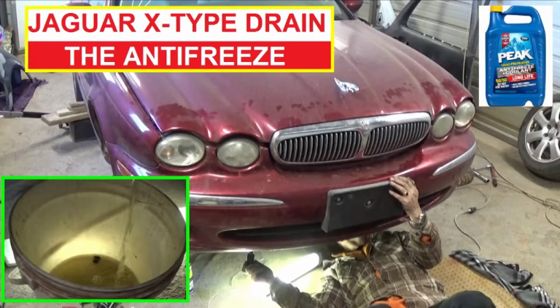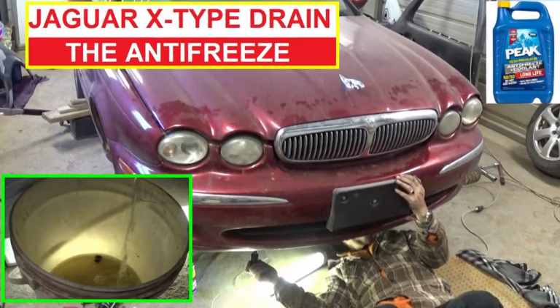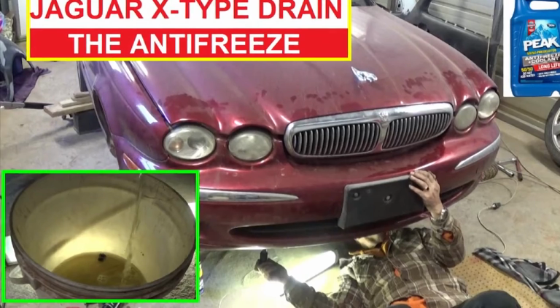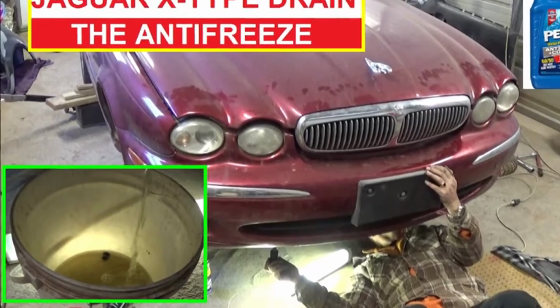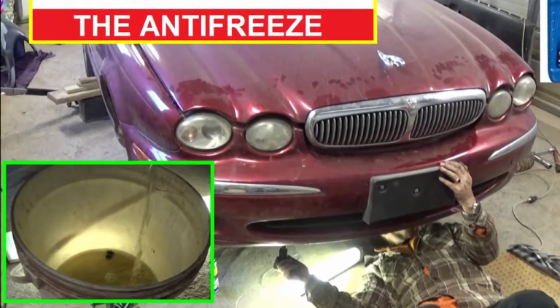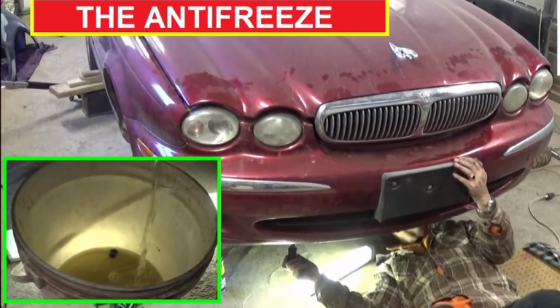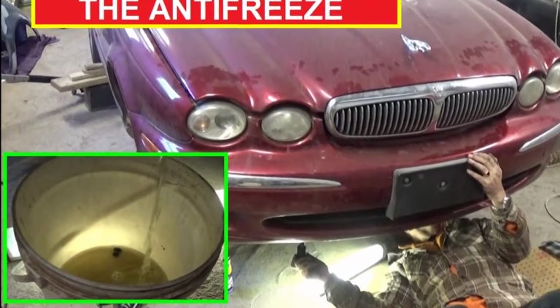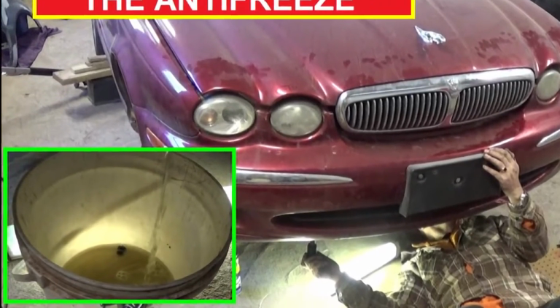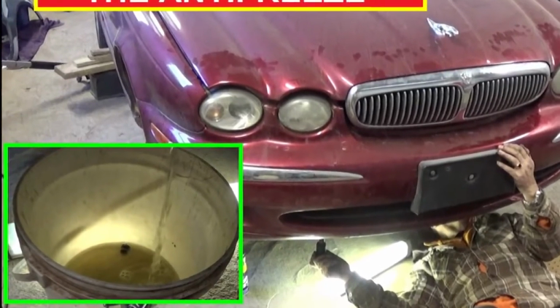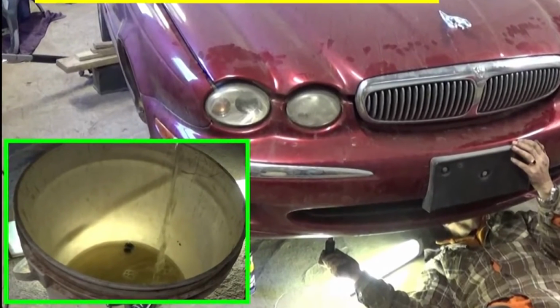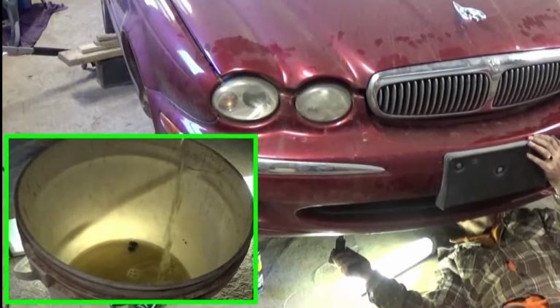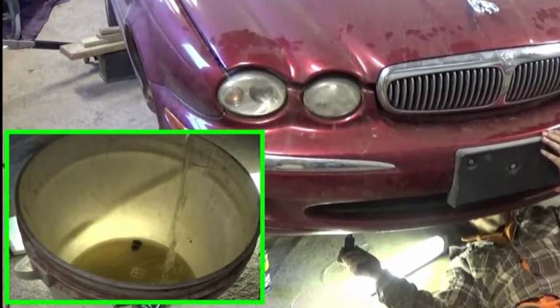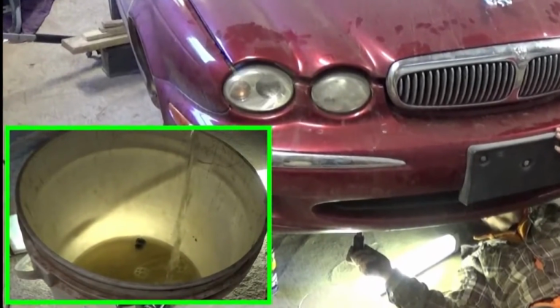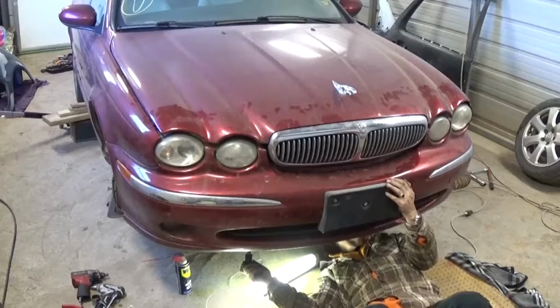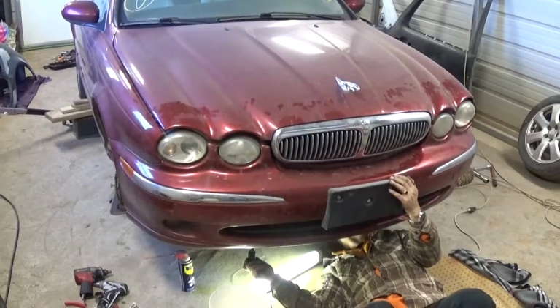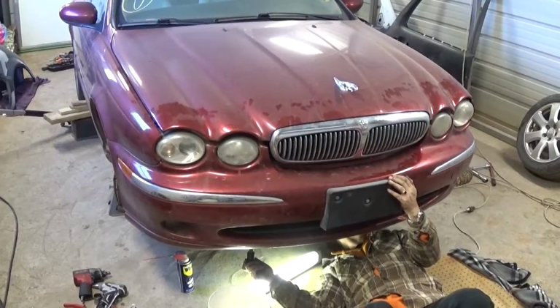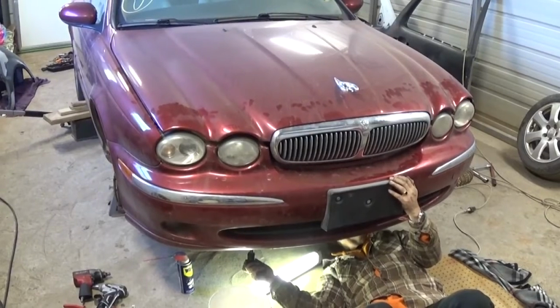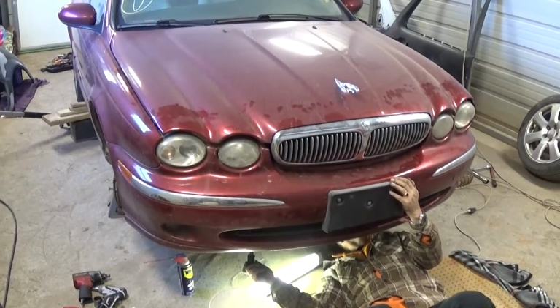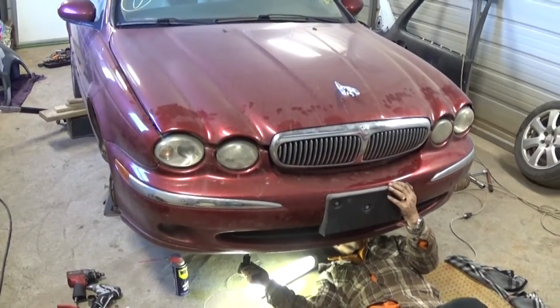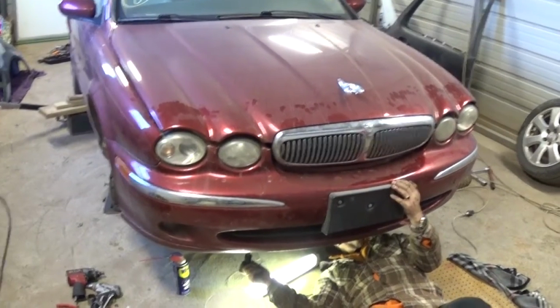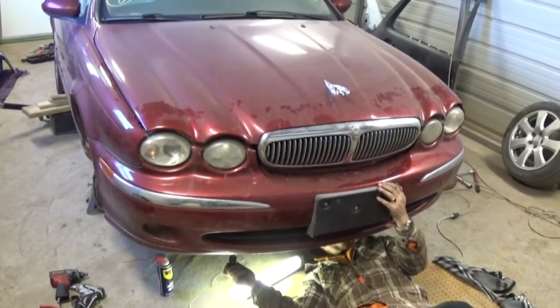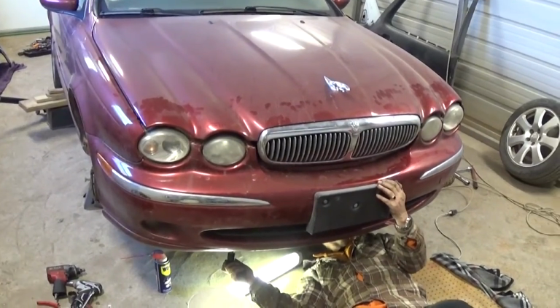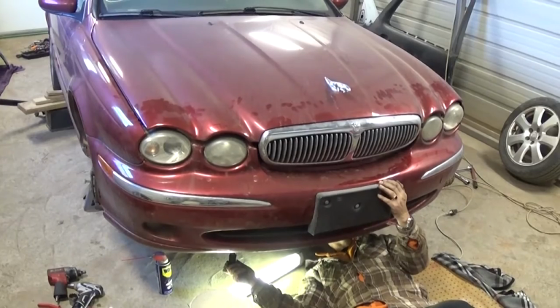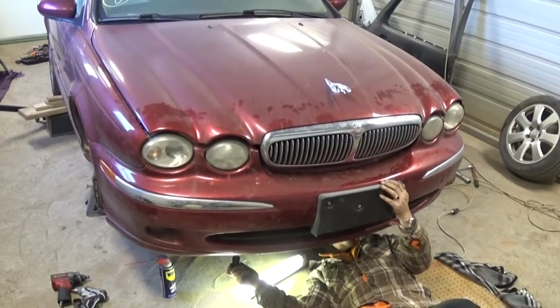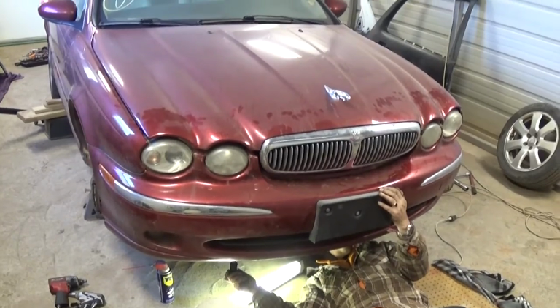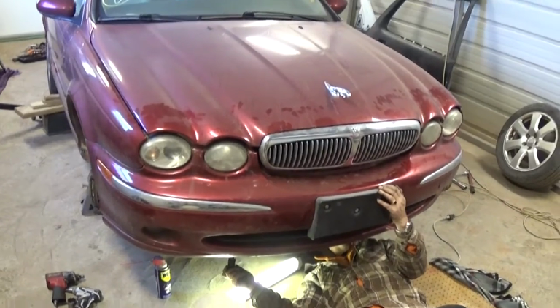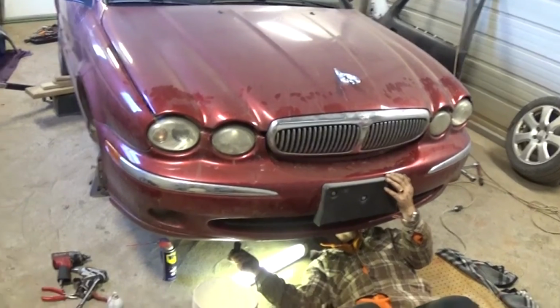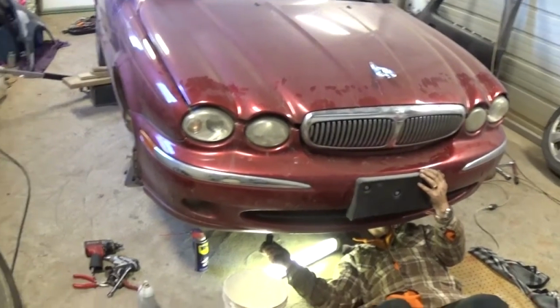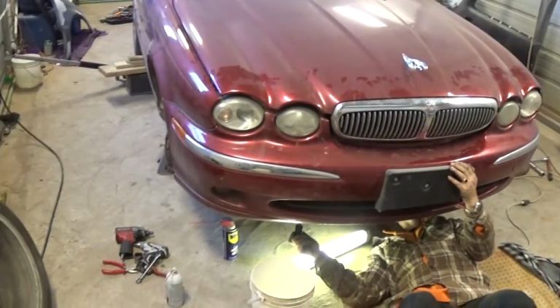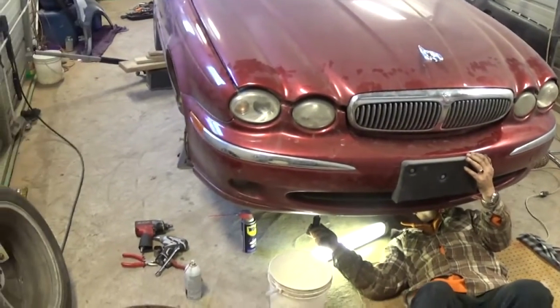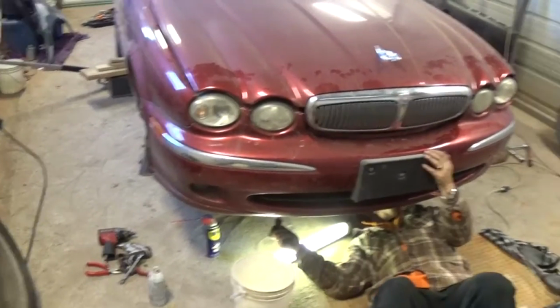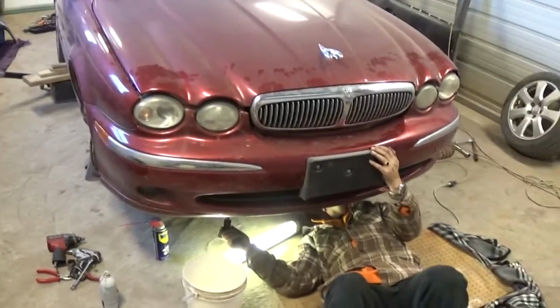Hey guys, welcome back to World Mechanics. Today we are going to show you how to drain the coolant system on a Jaguar X-Type.